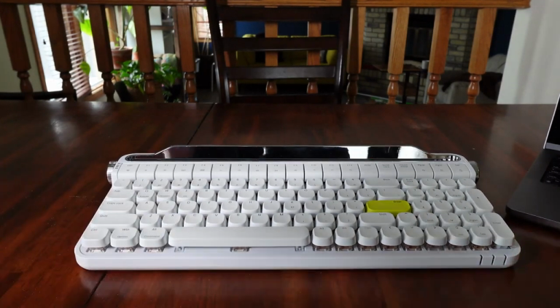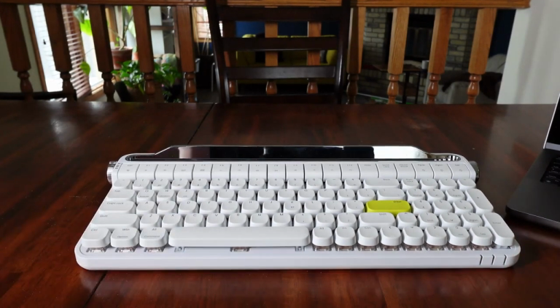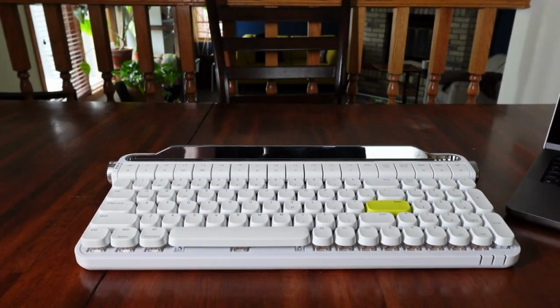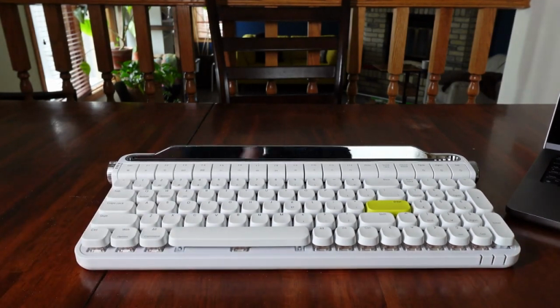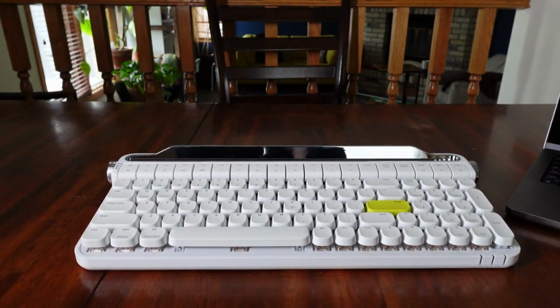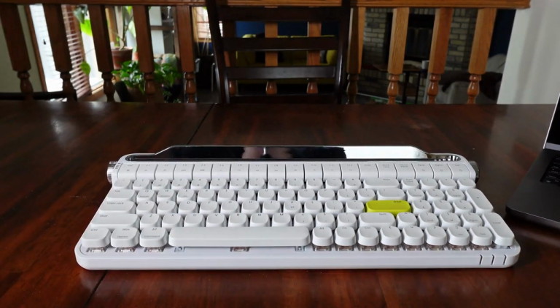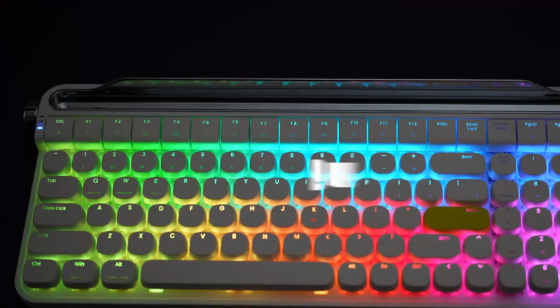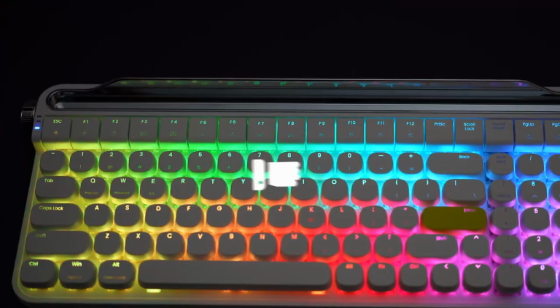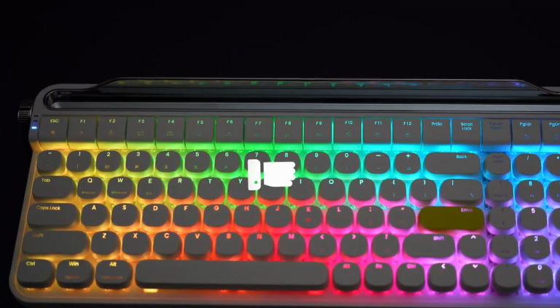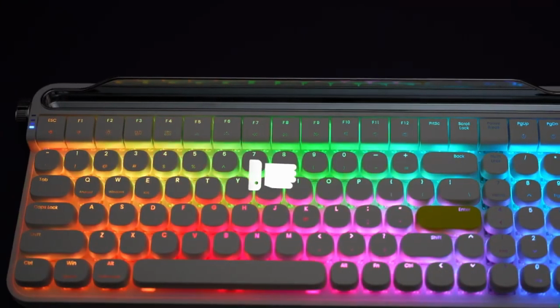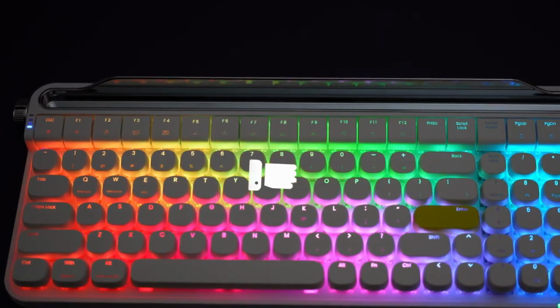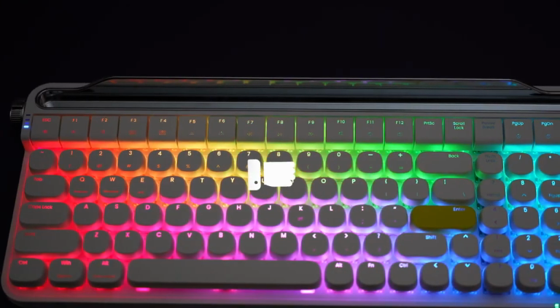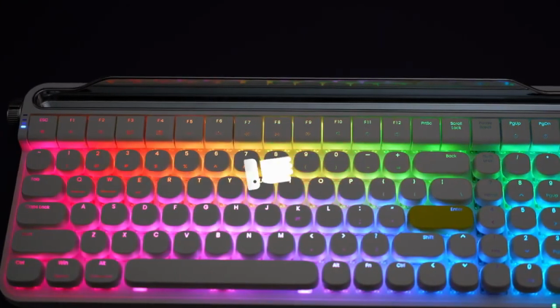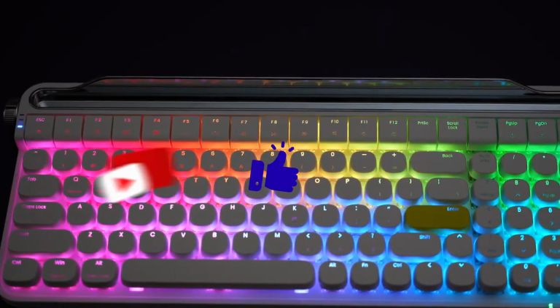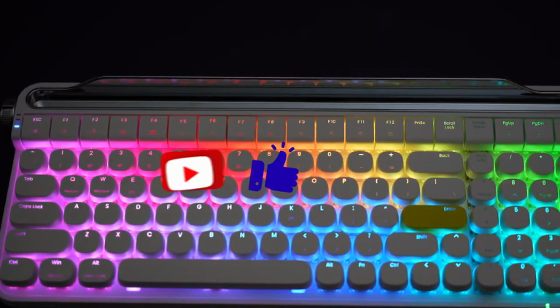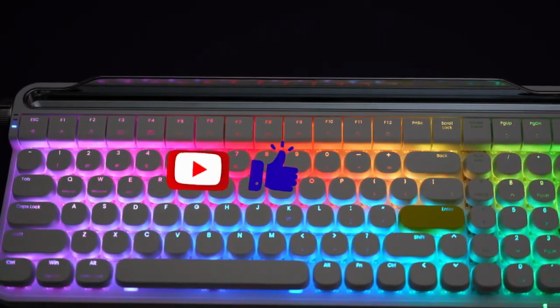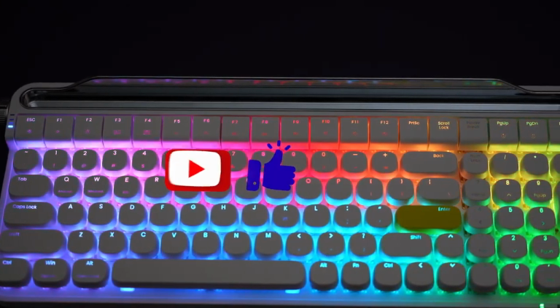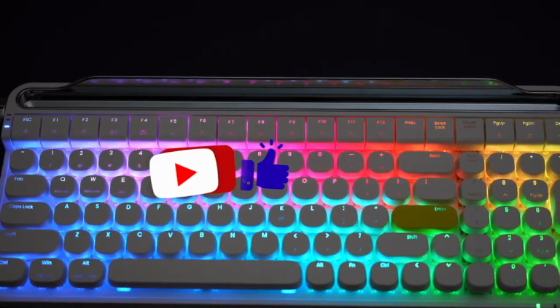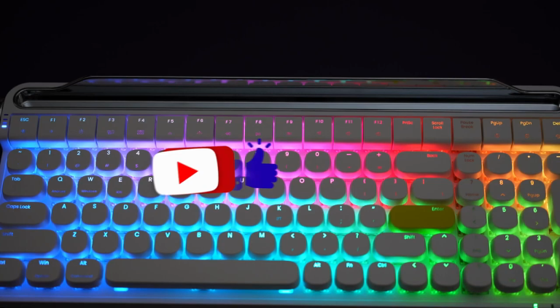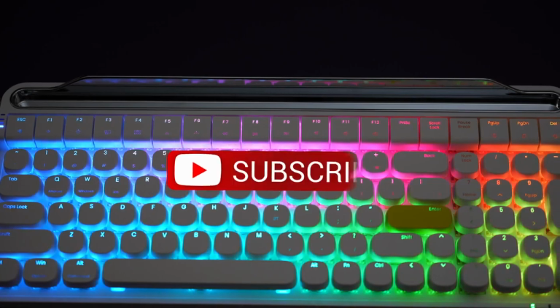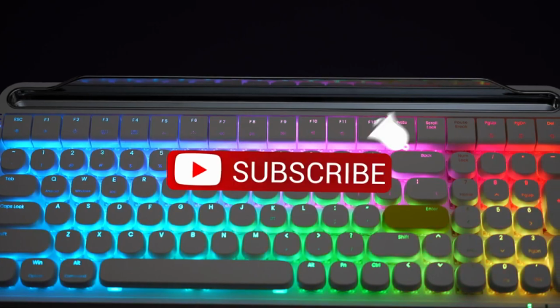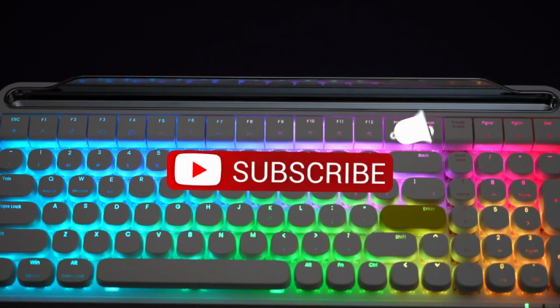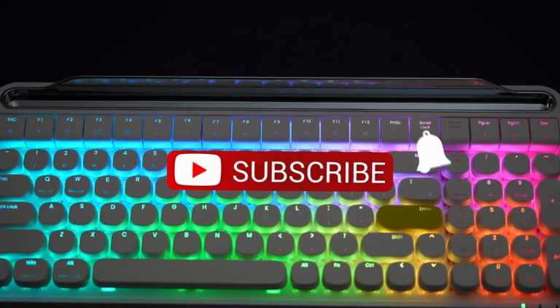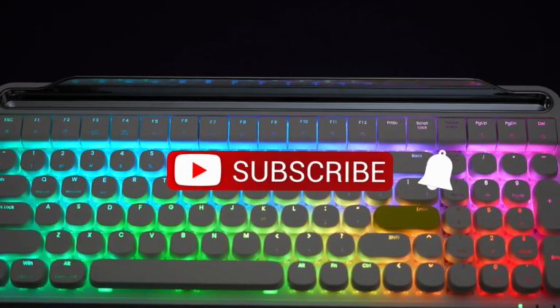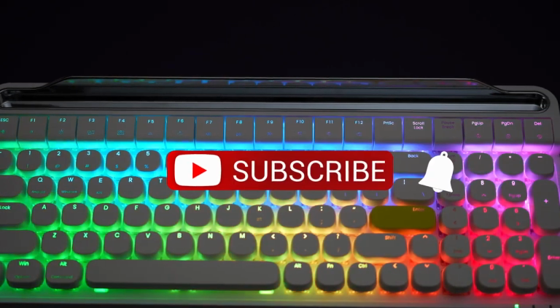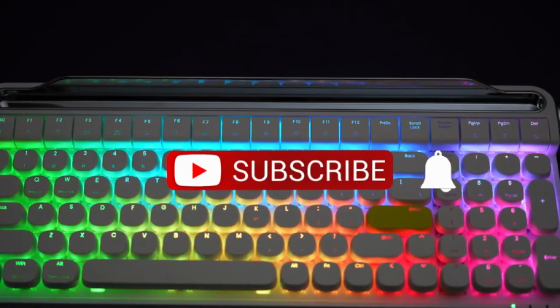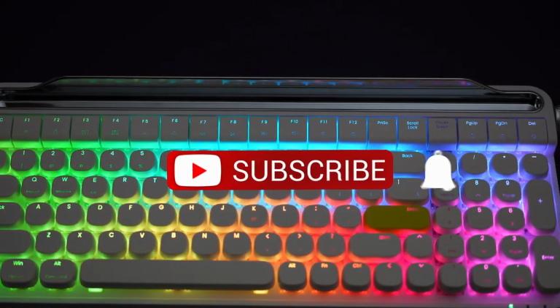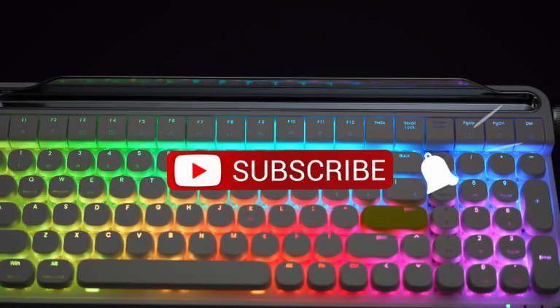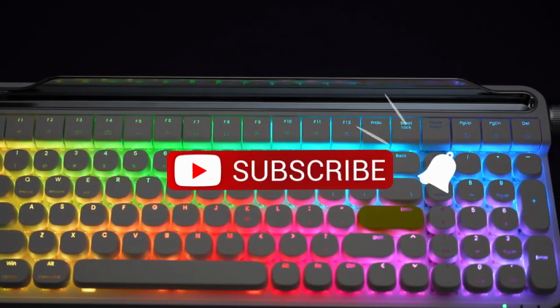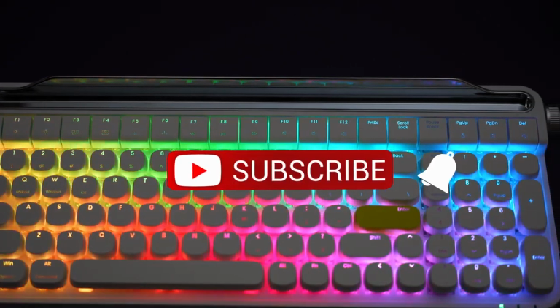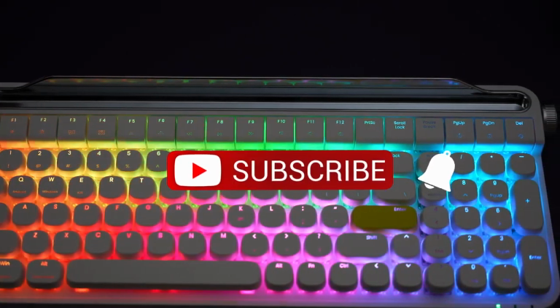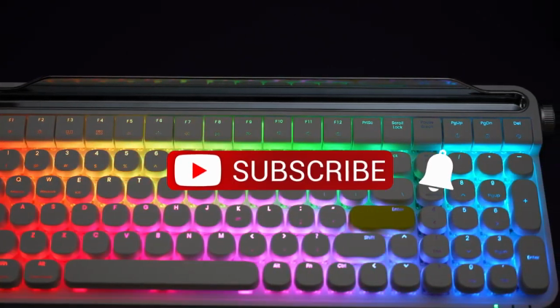As you're watching the video and find it helpful, please remember to give it a thumbs up, like the video, and consider subscribing to my channel for similar content.